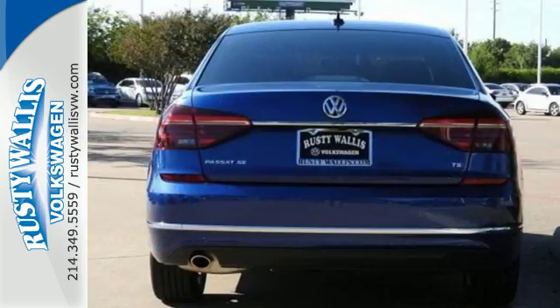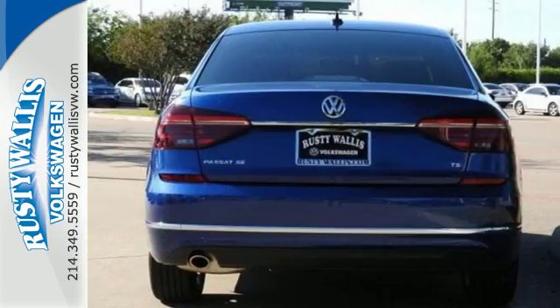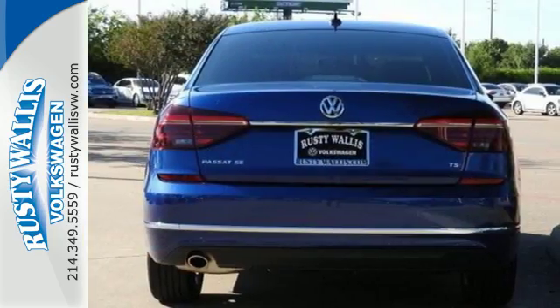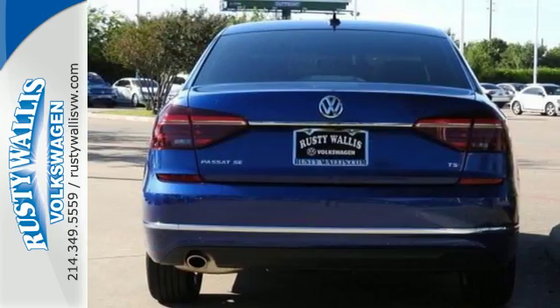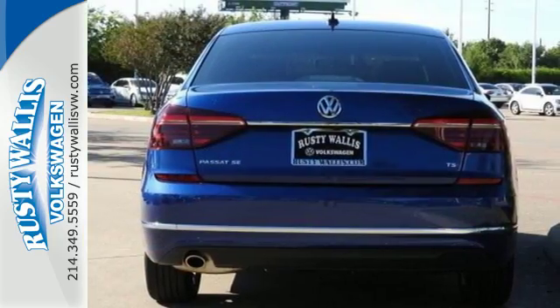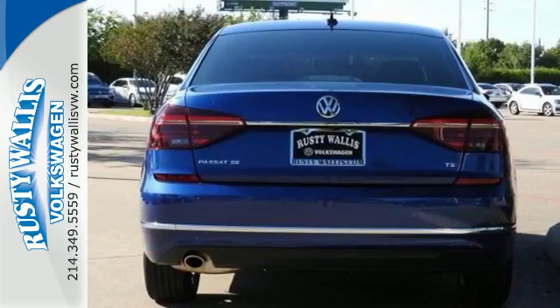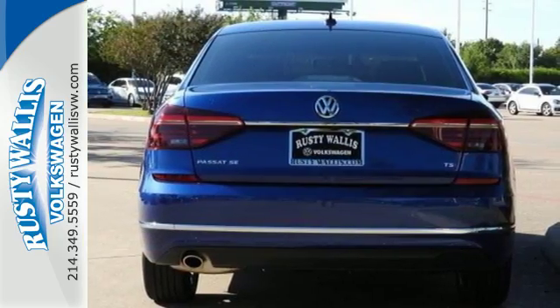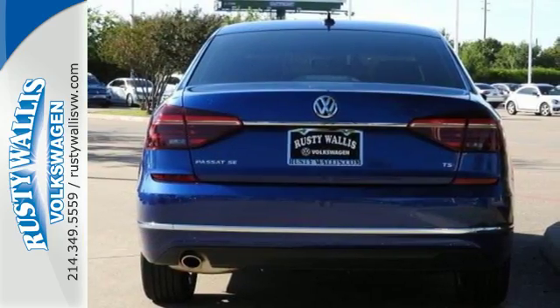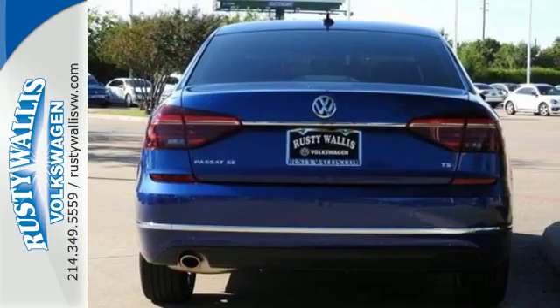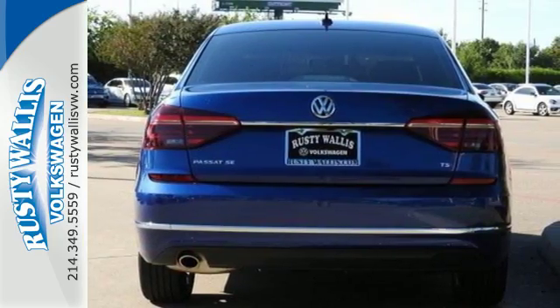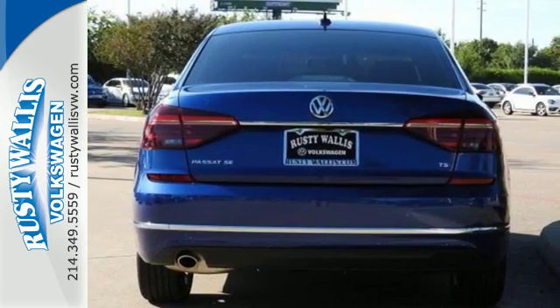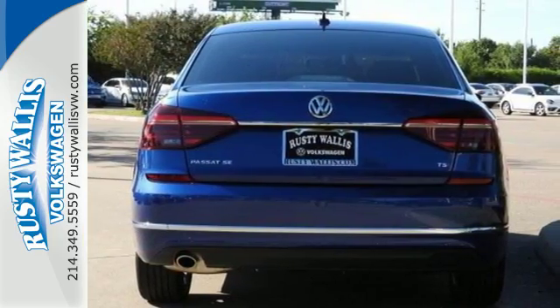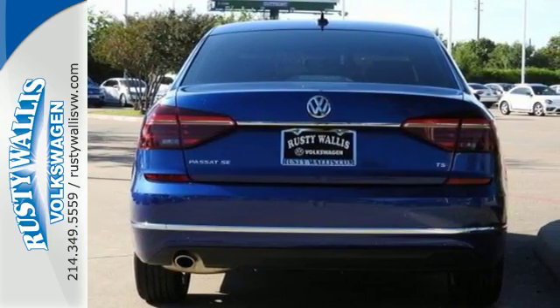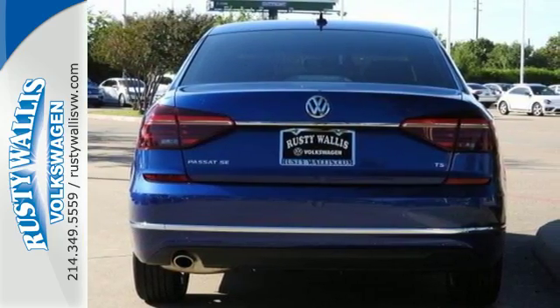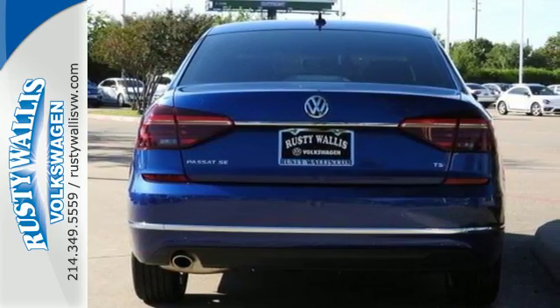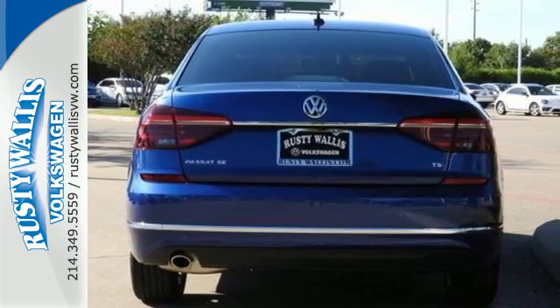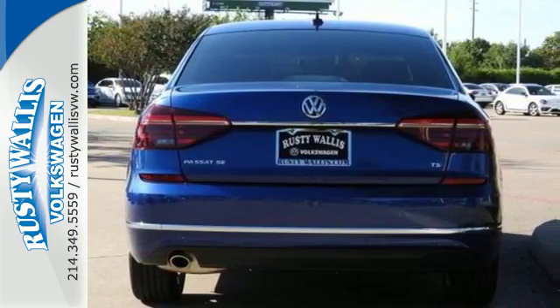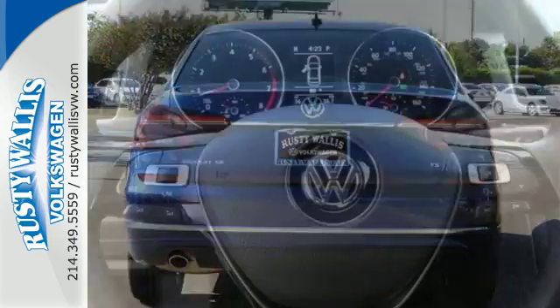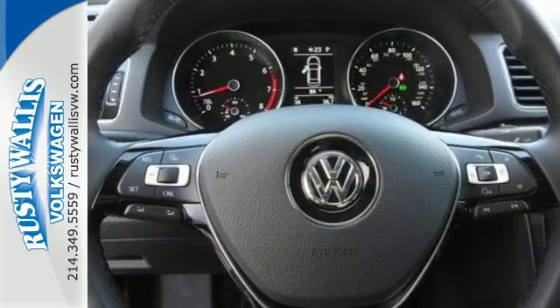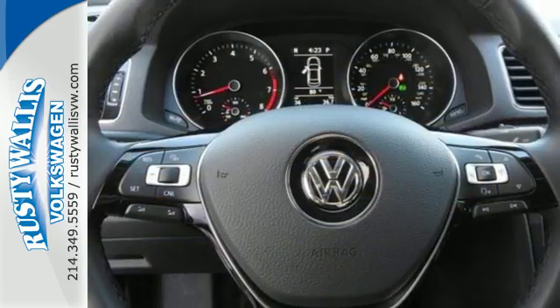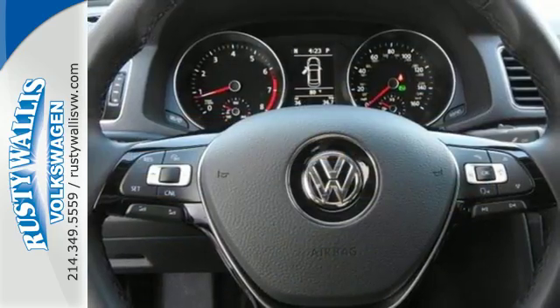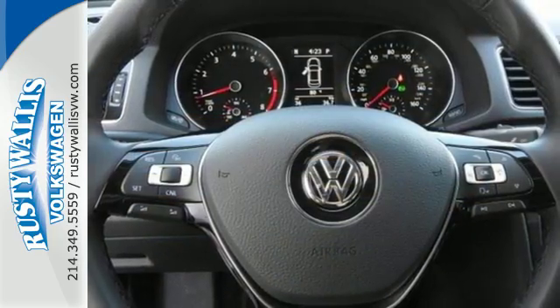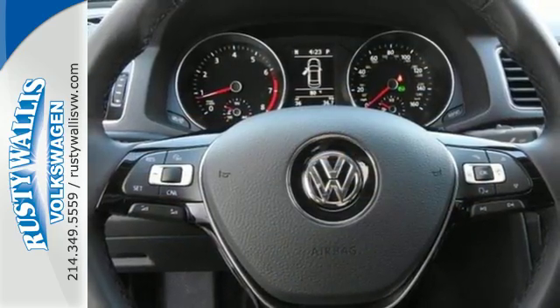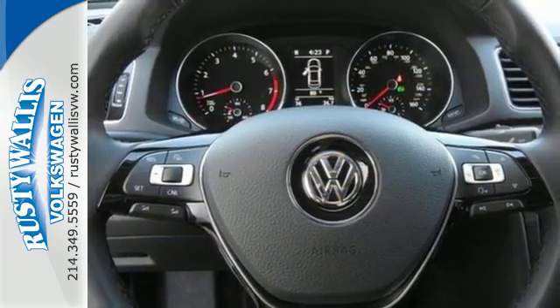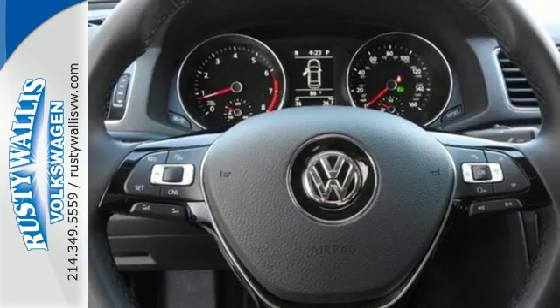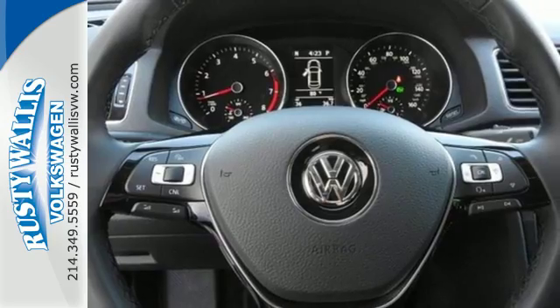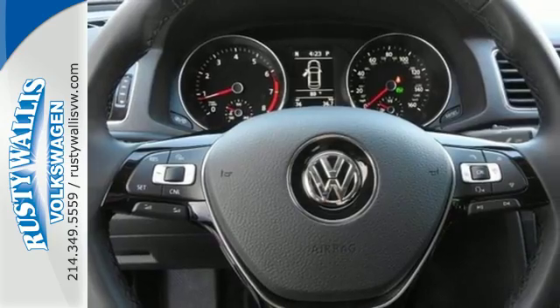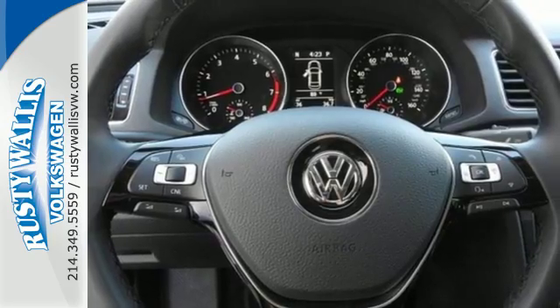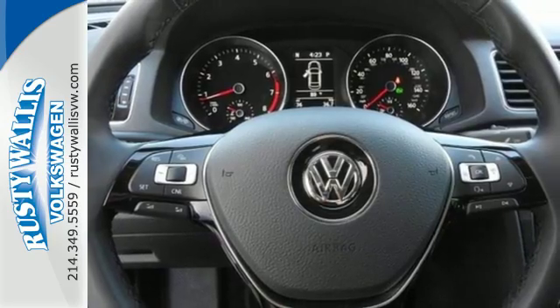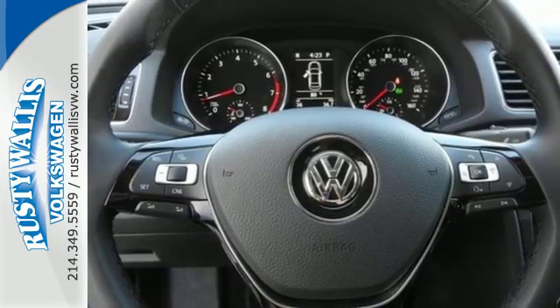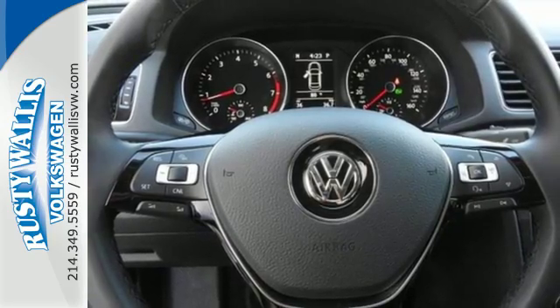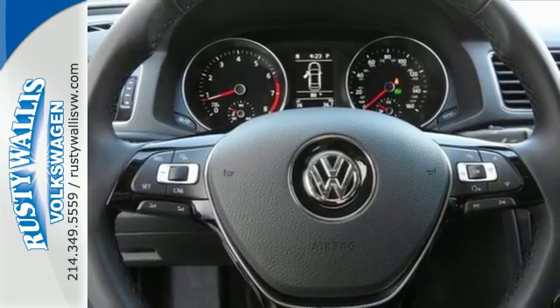Climatronic dual-zone climate control, Bluetooth with audio streaming, and a touchscreen sound system add comfort and convenience.